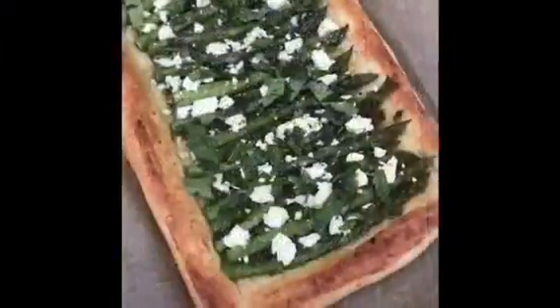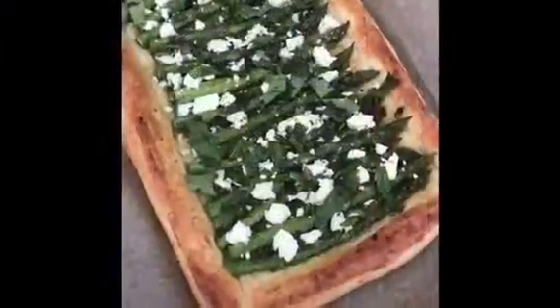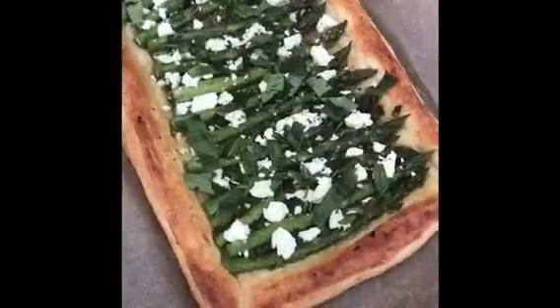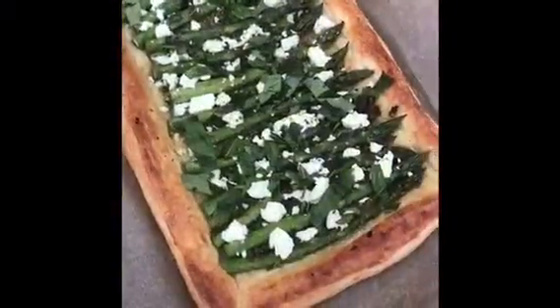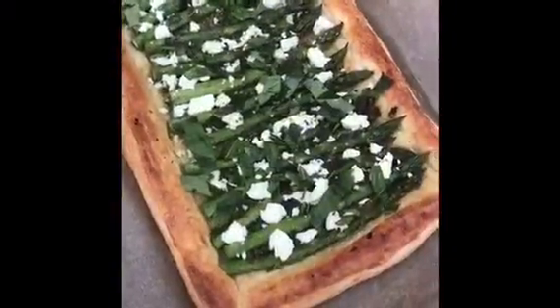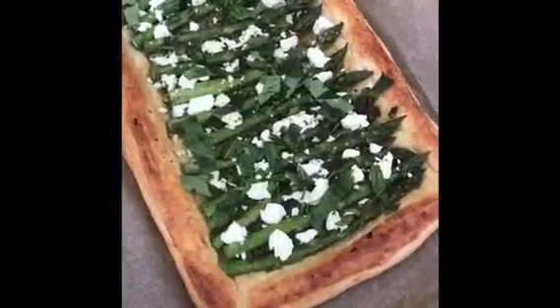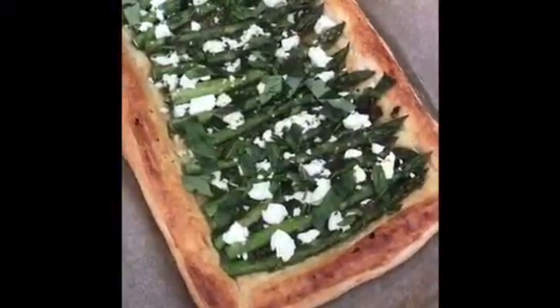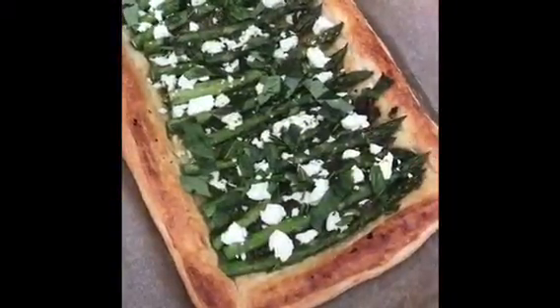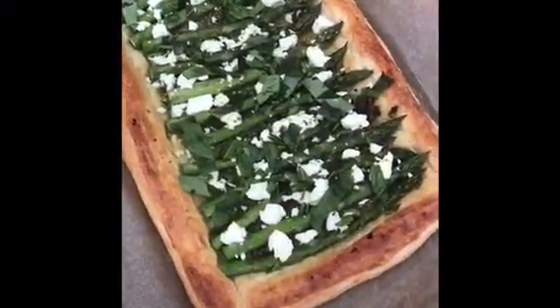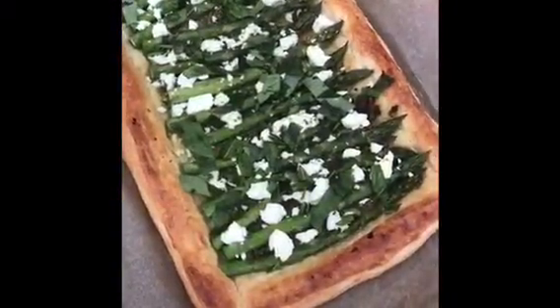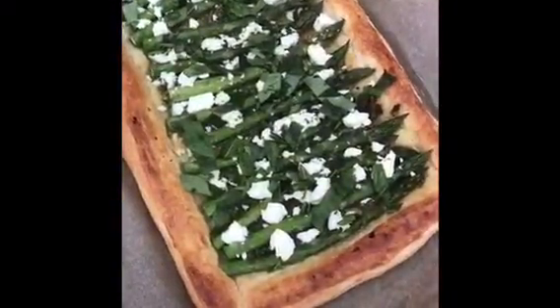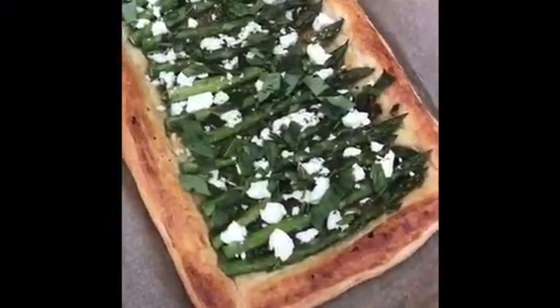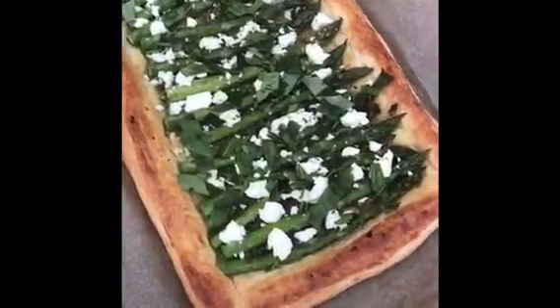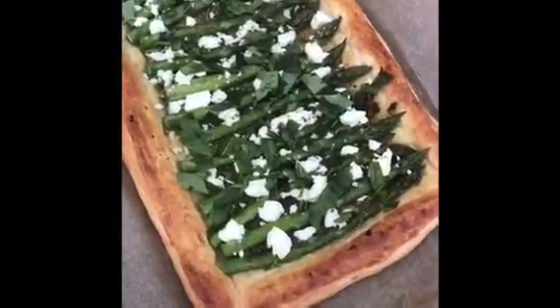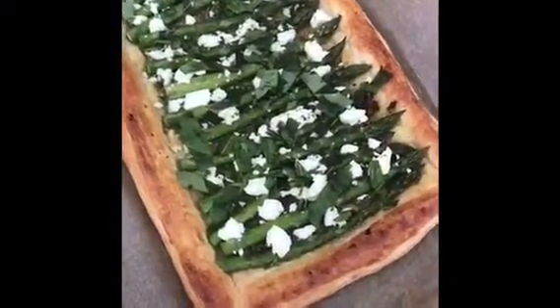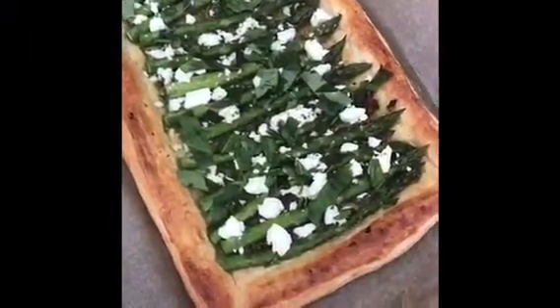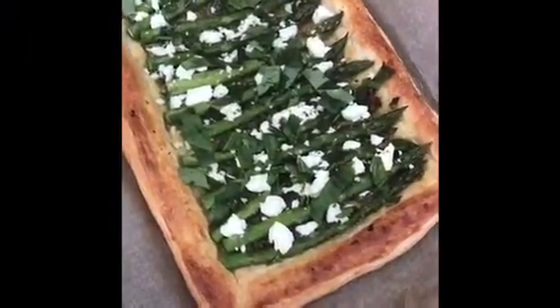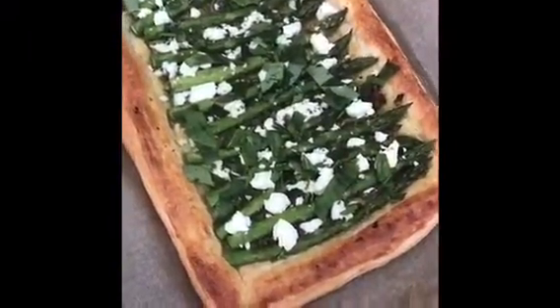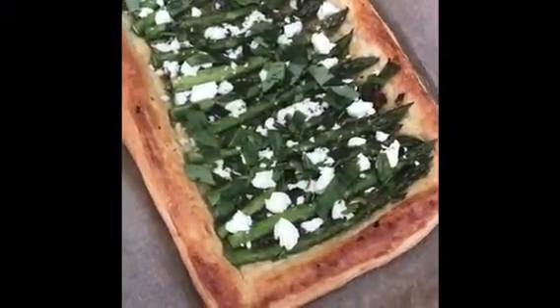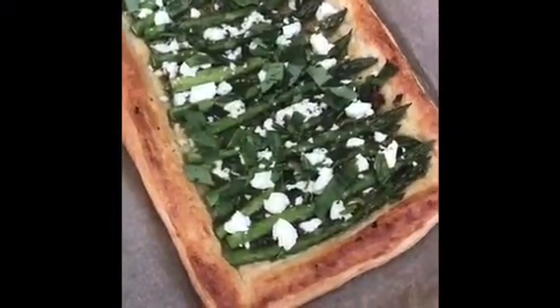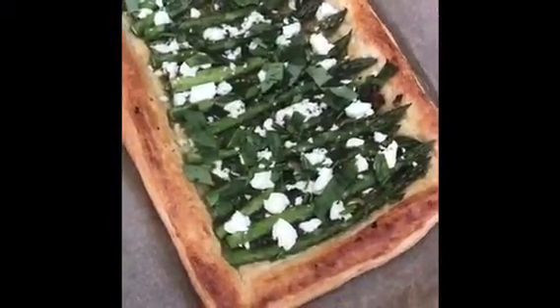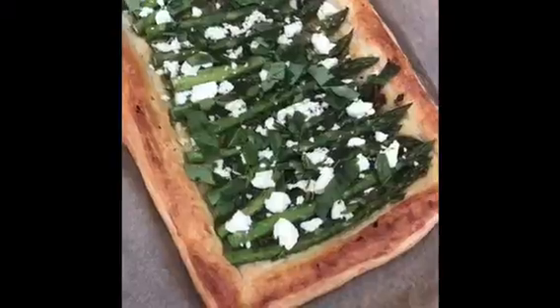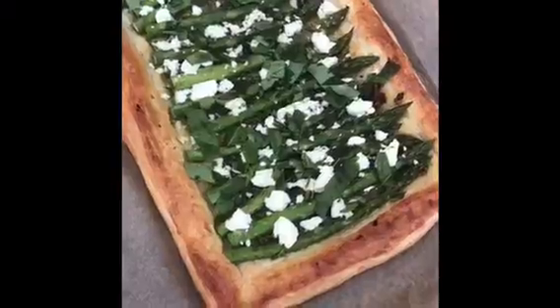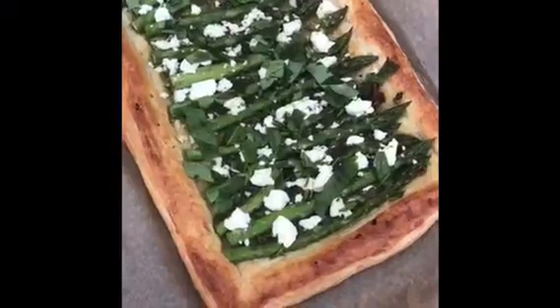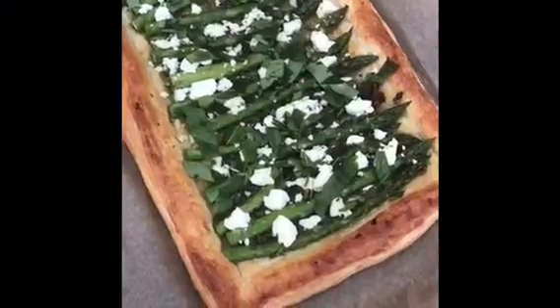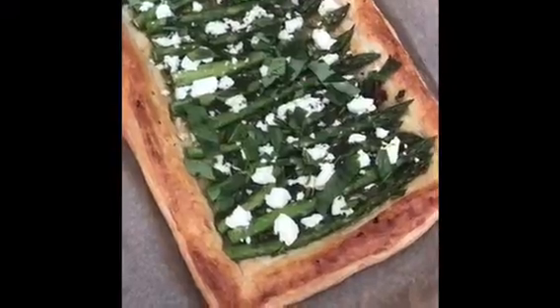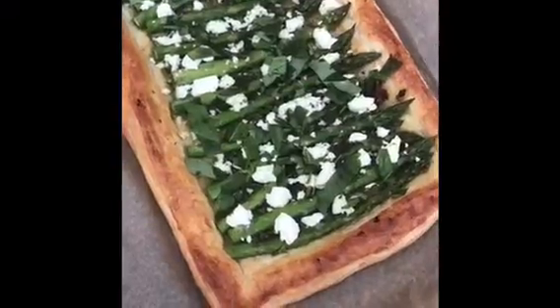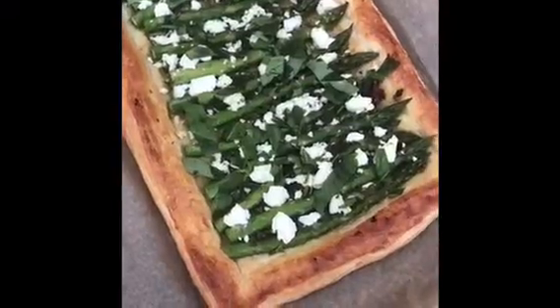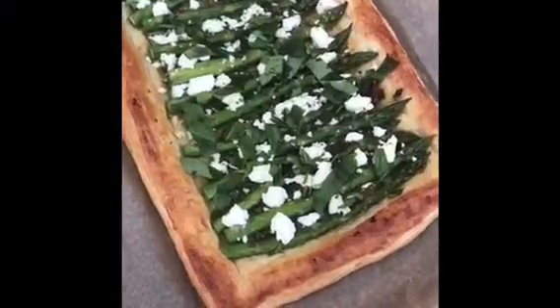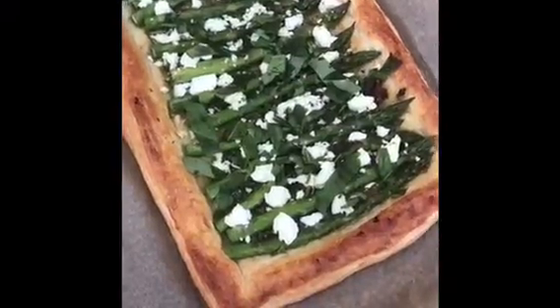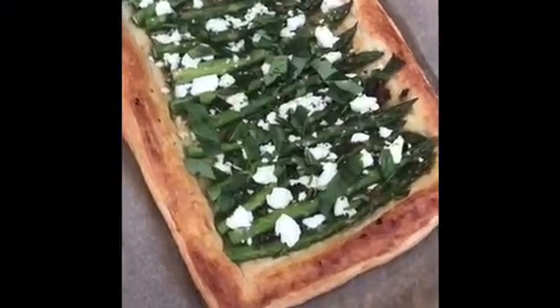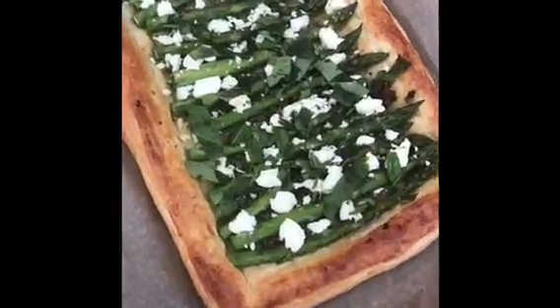Here's the finished tart — asparagus, goat's cheese, and pesto. We're going to serve it with a fresh tomato salad.